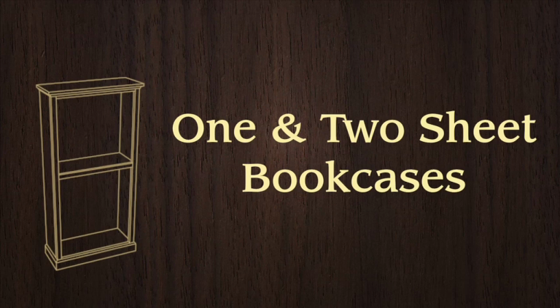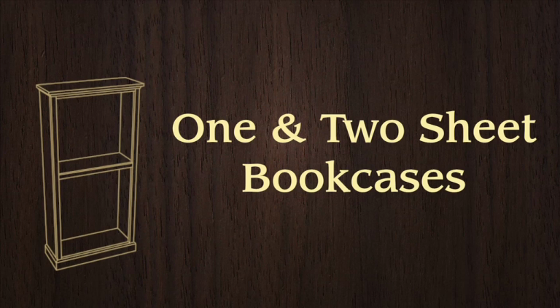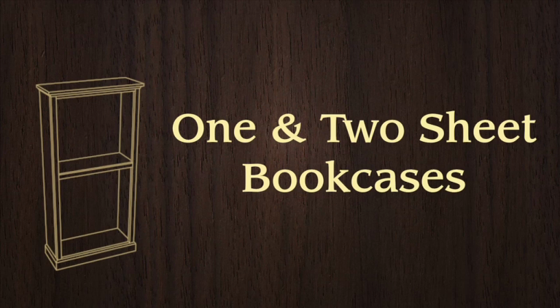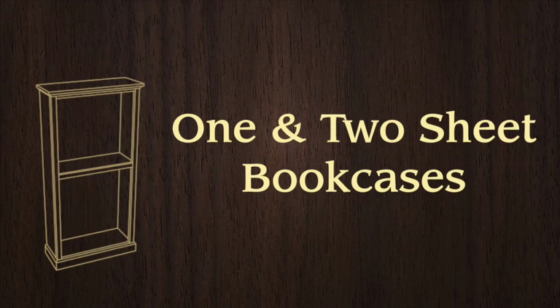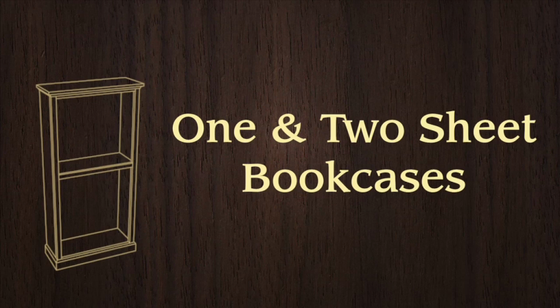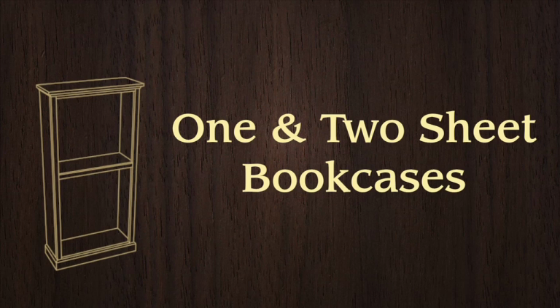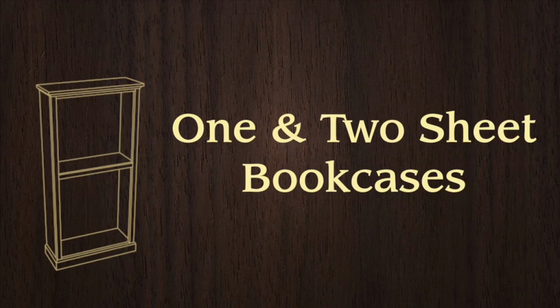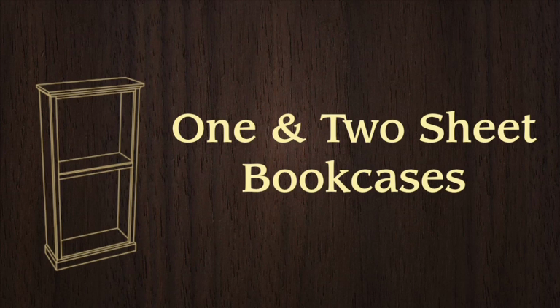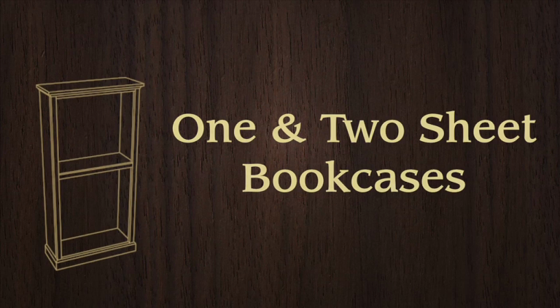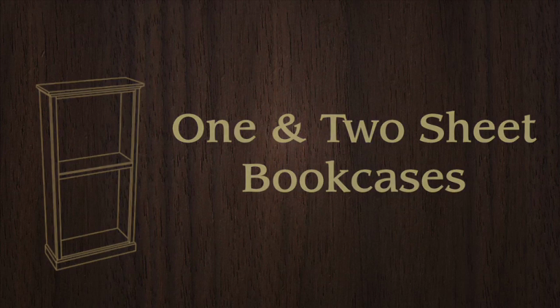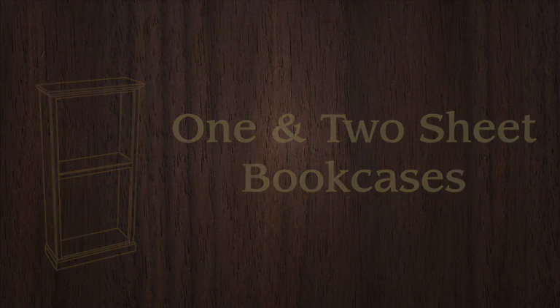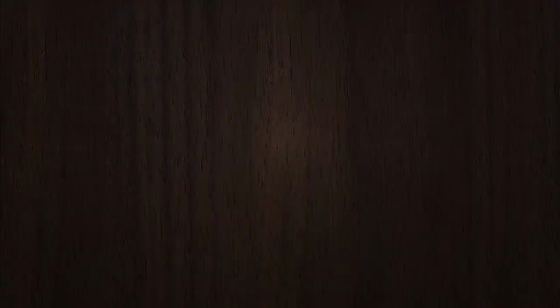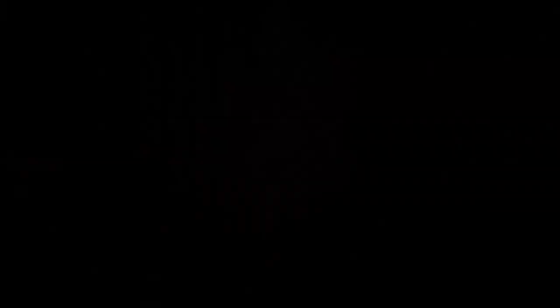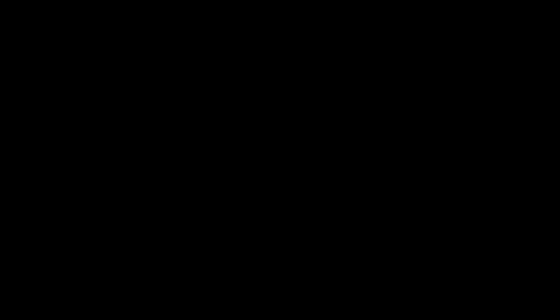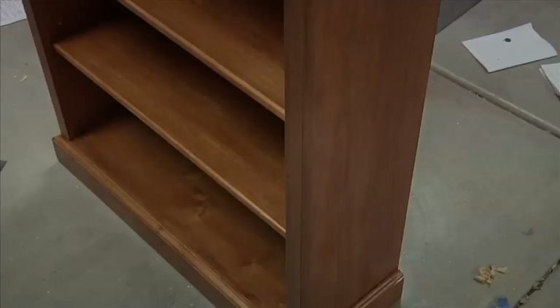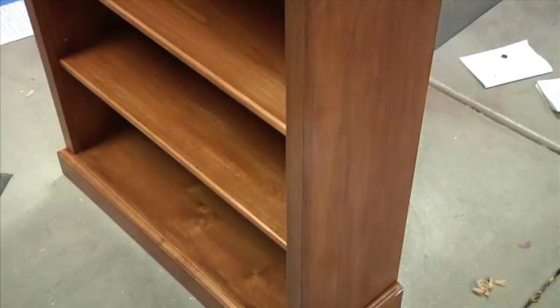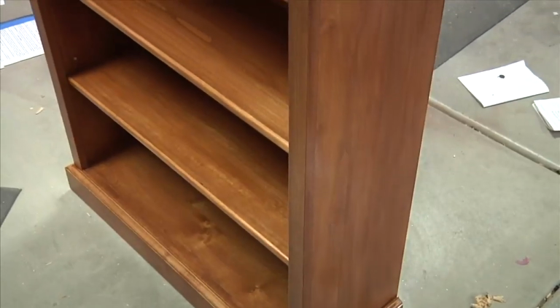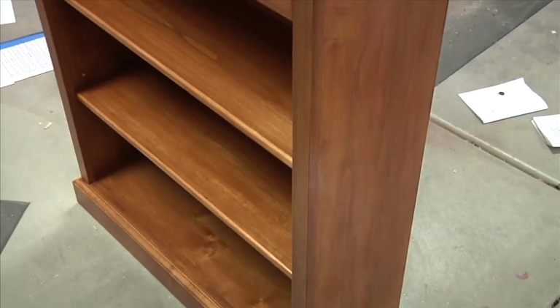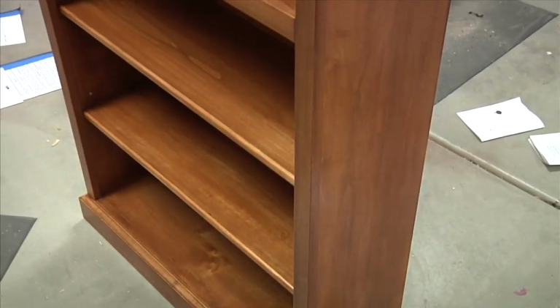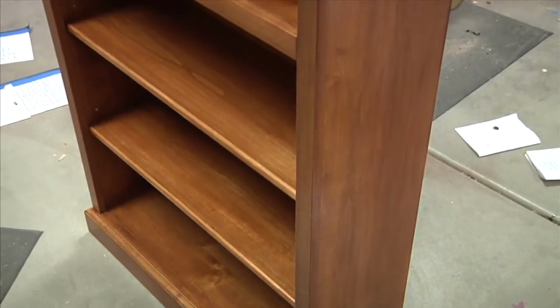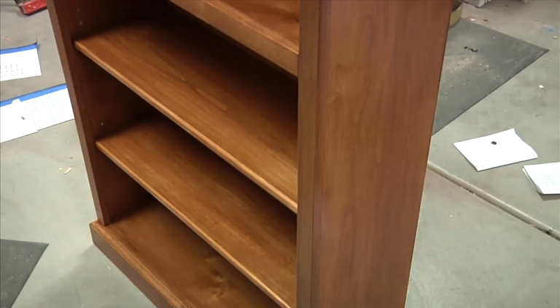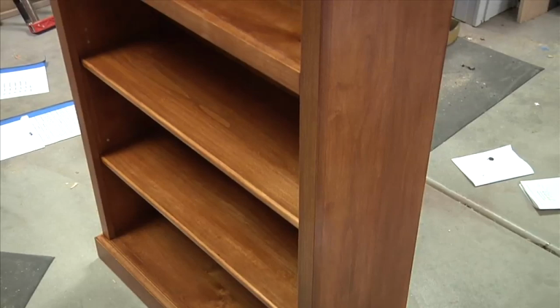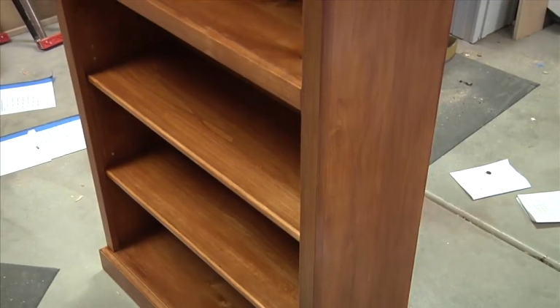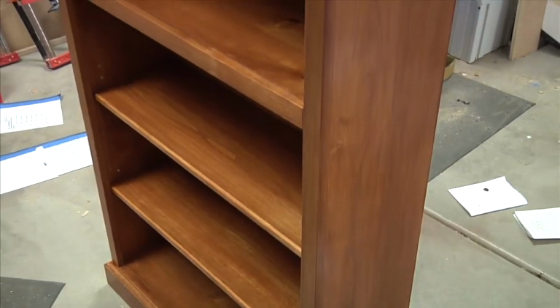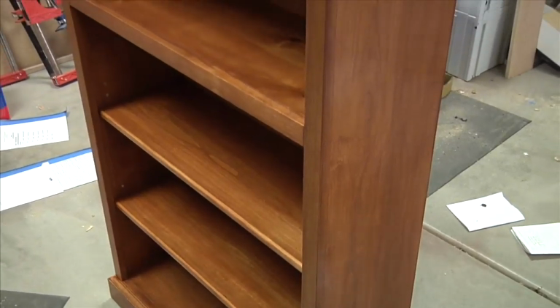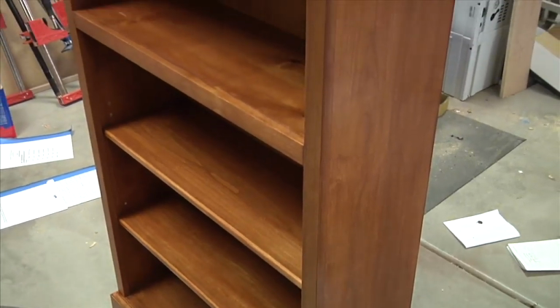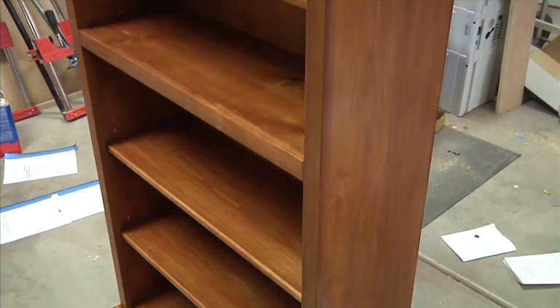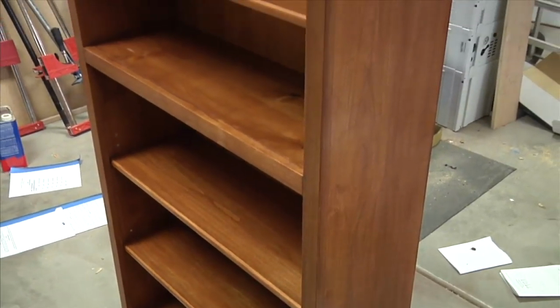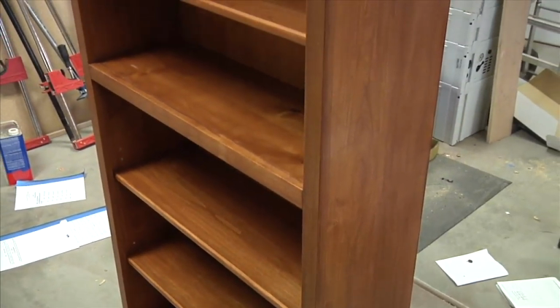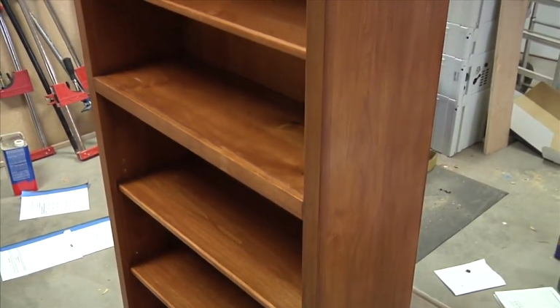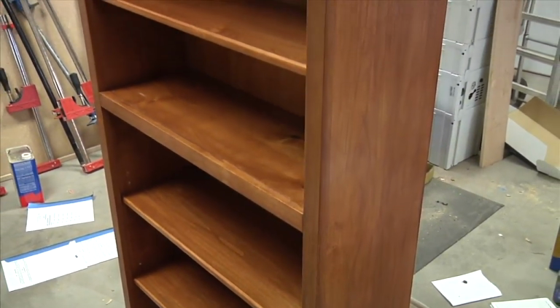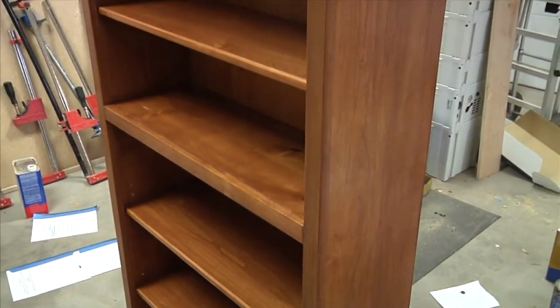The One and Two Sheet Bookcase Build is a comprehensive instructional series showing you how to build a beautiful bookcase with a basic complement of tools.